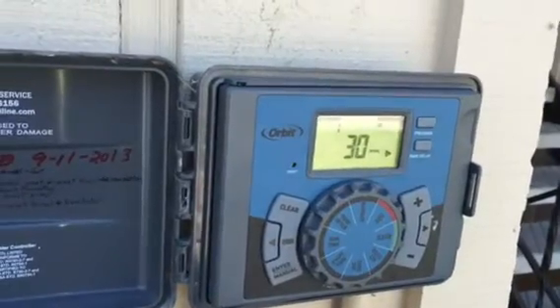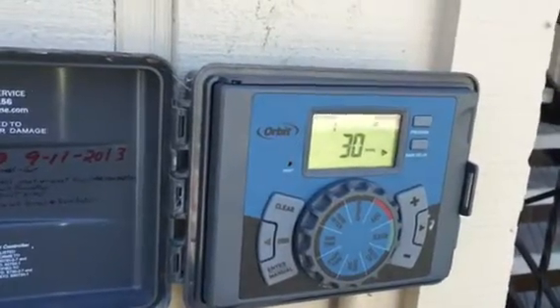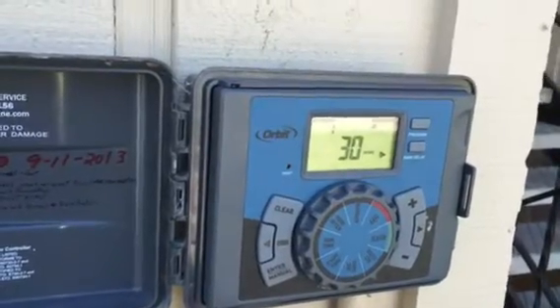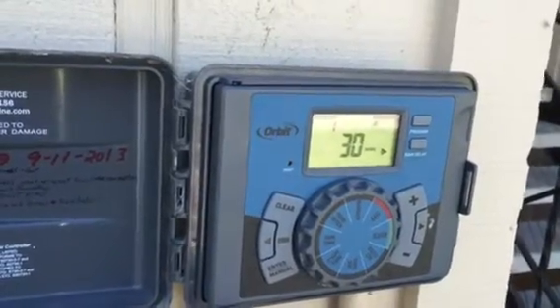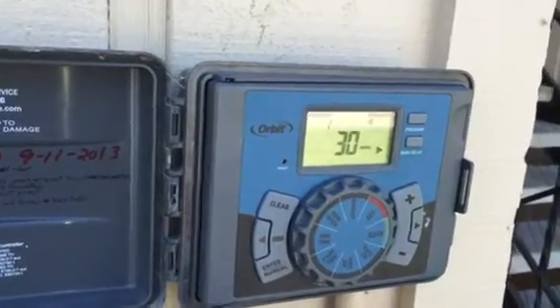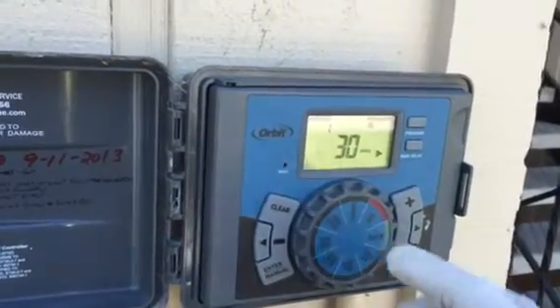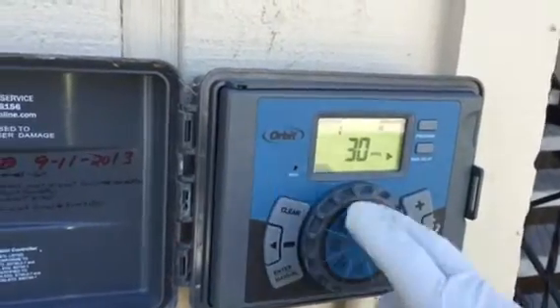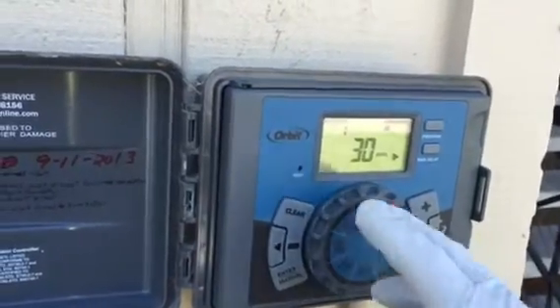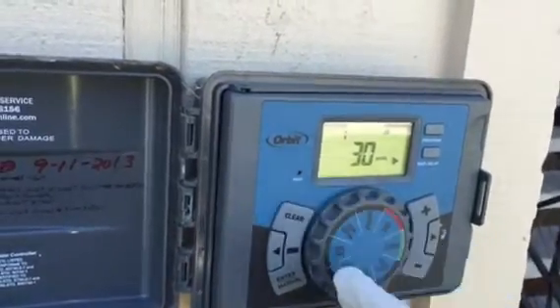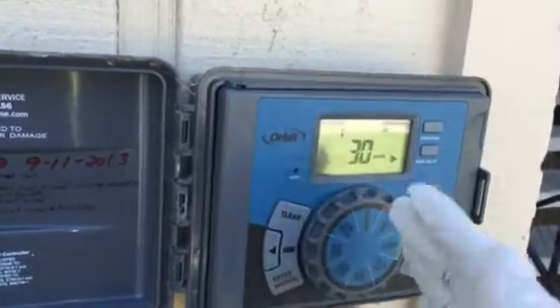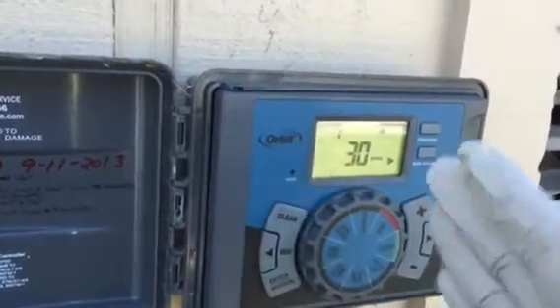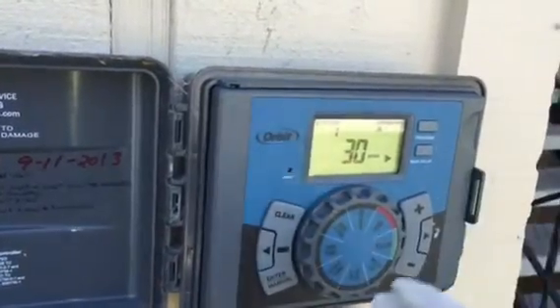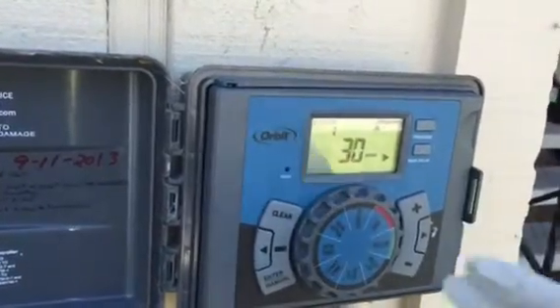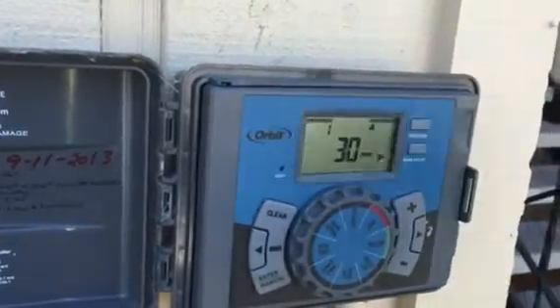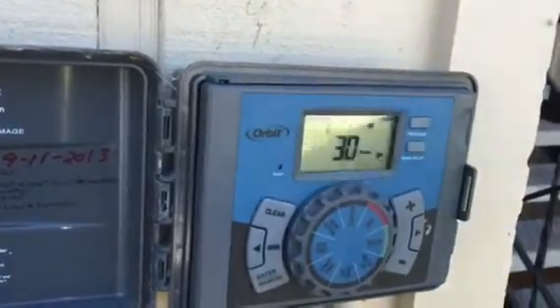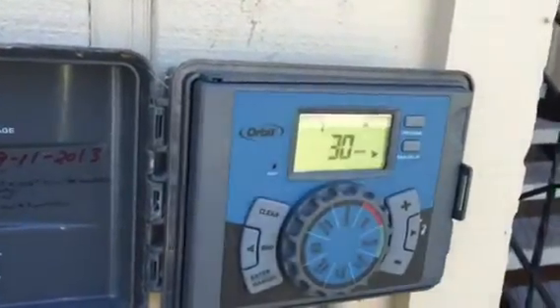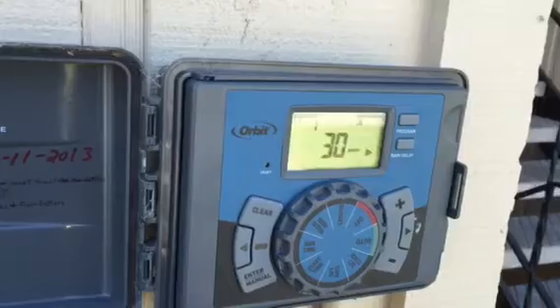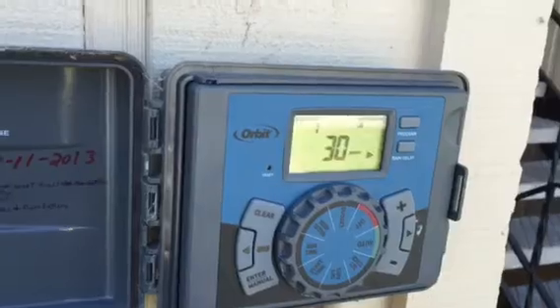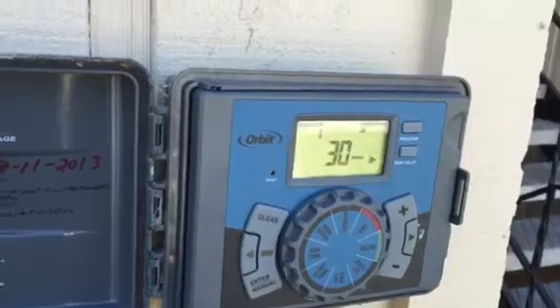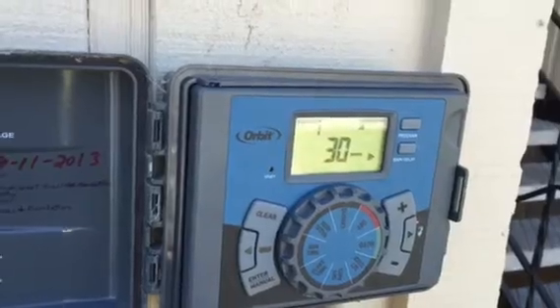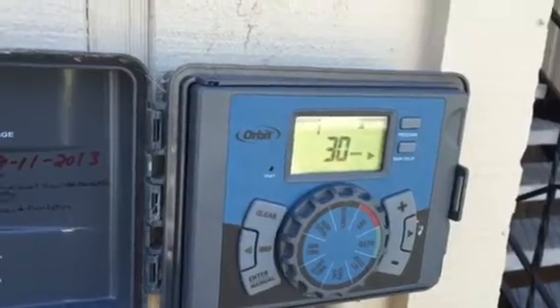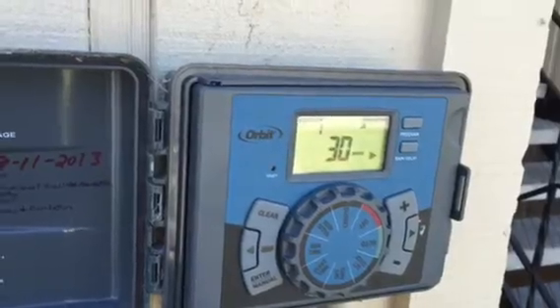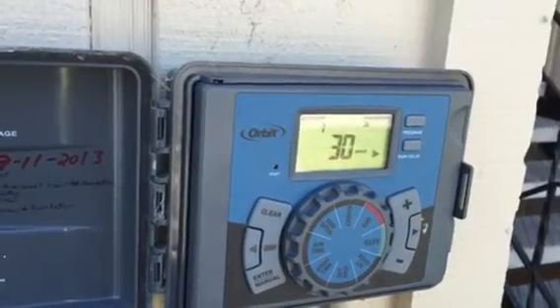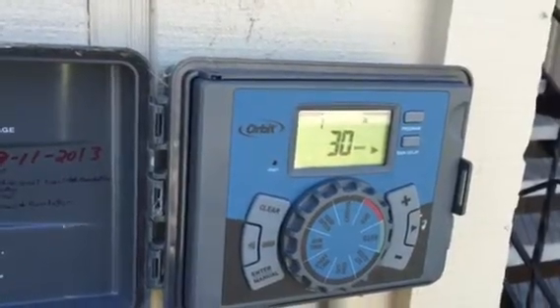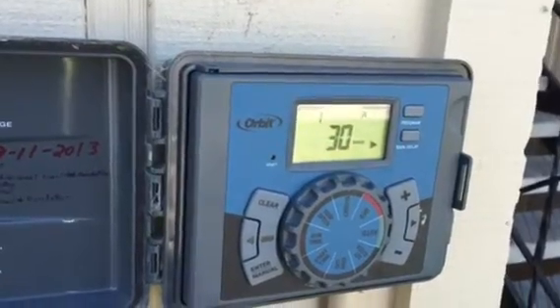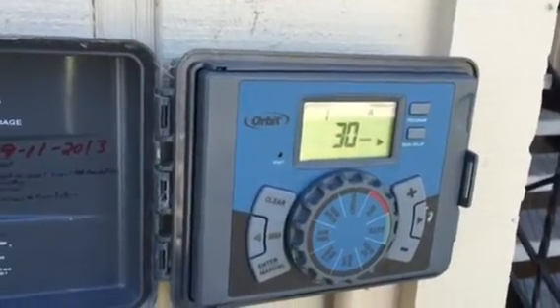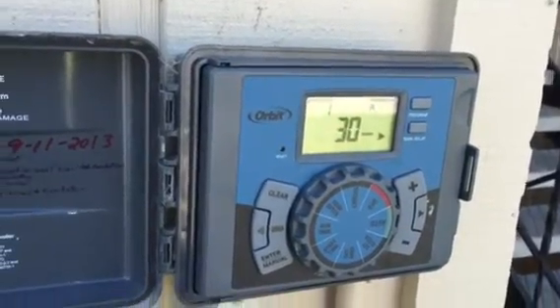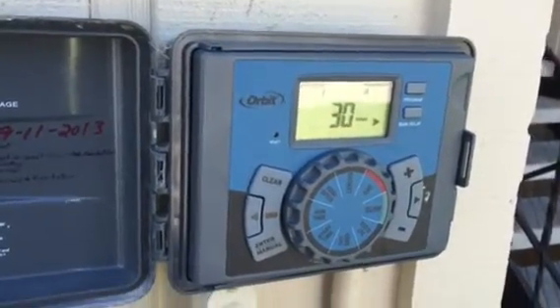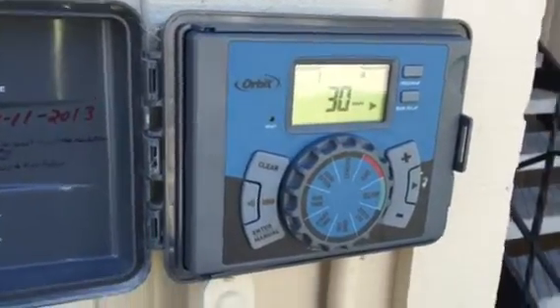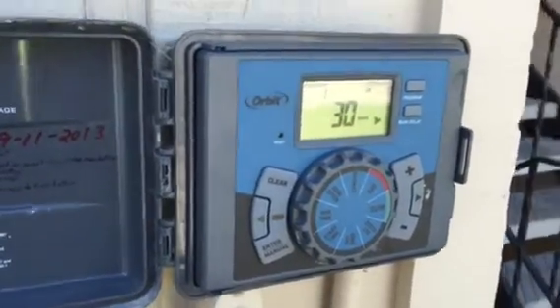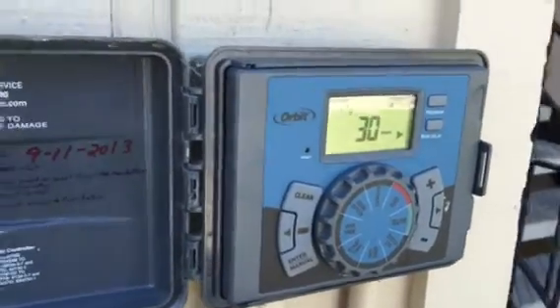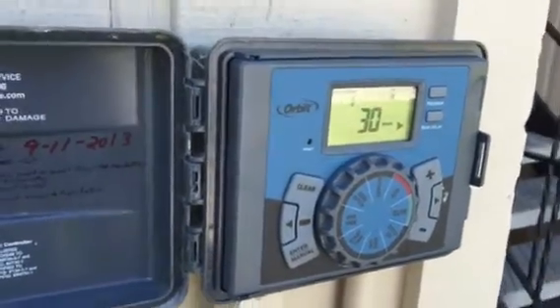What I do is I set all these times for the different lines — one, two, three, four, and on — for how much I would normally want them to run in the hottest time of the summer.